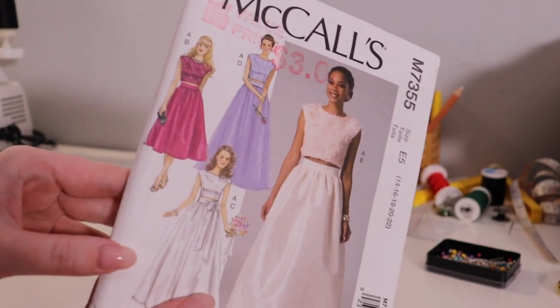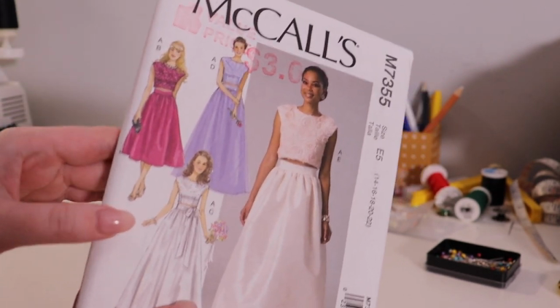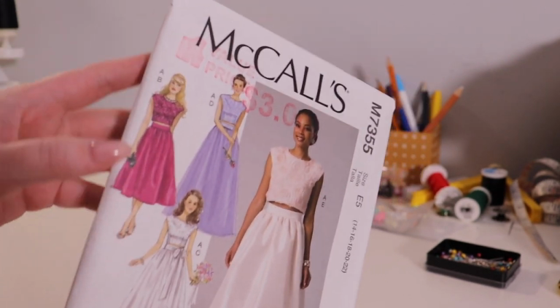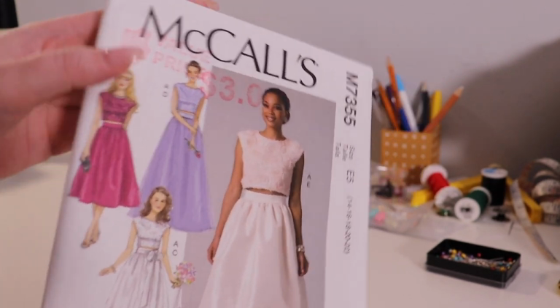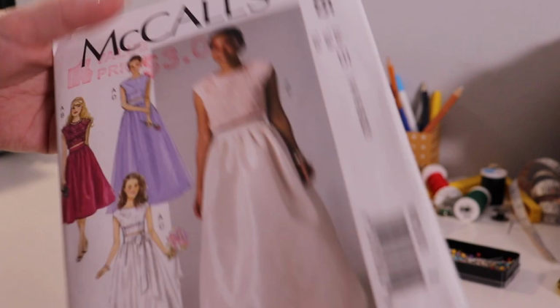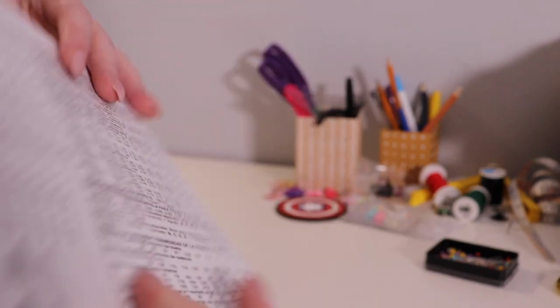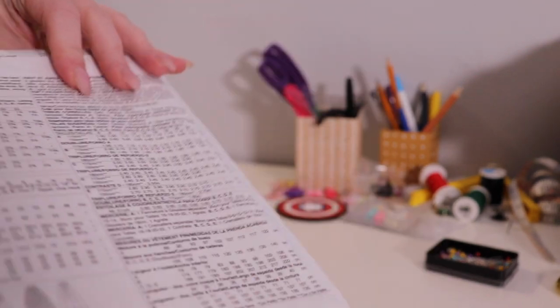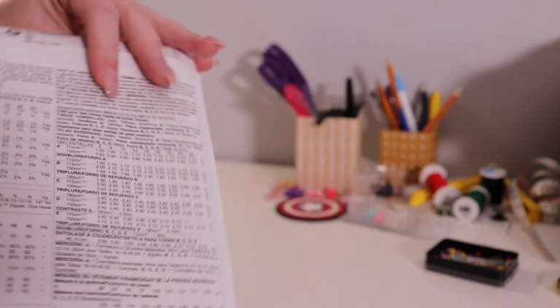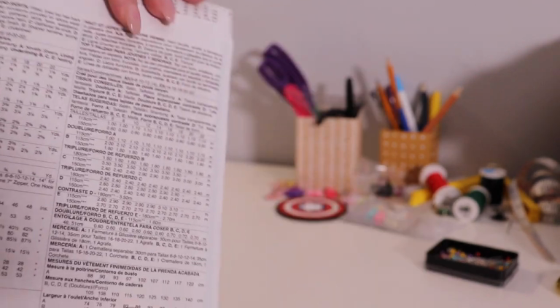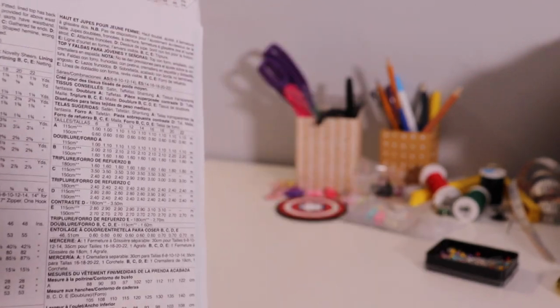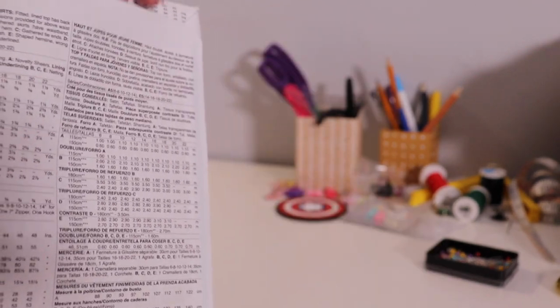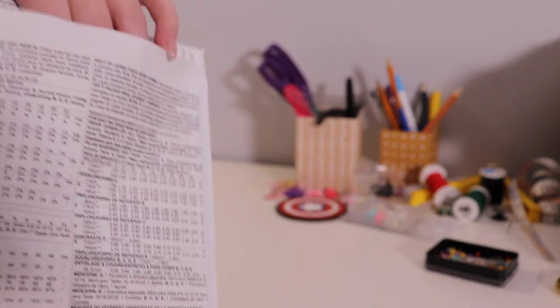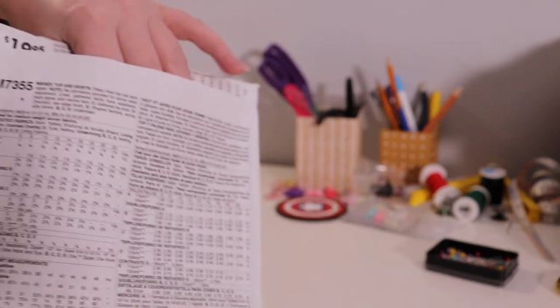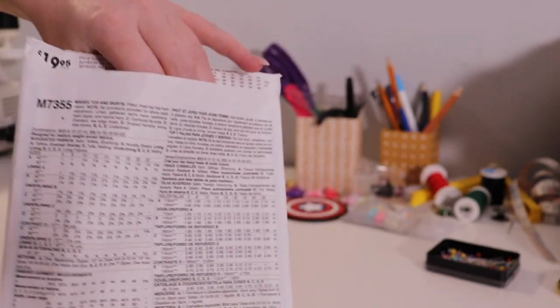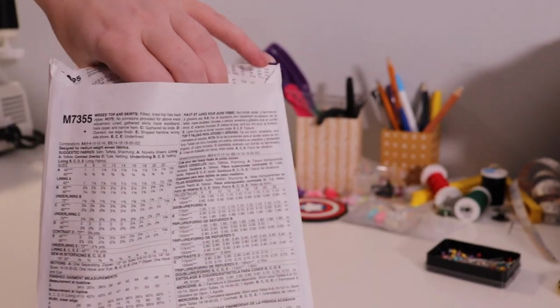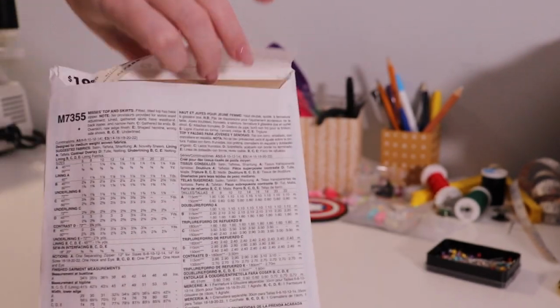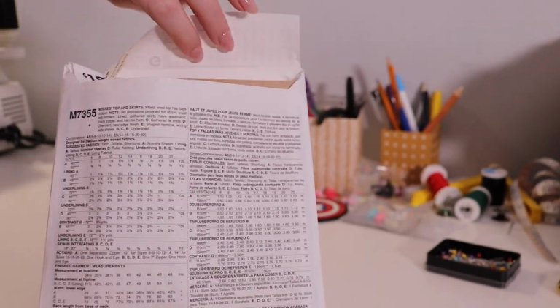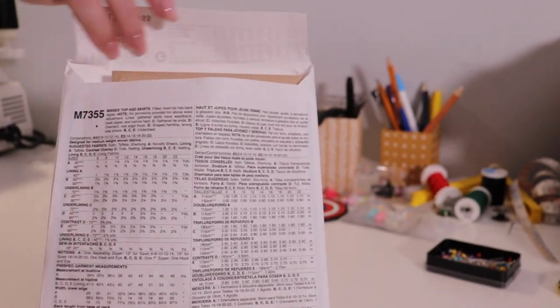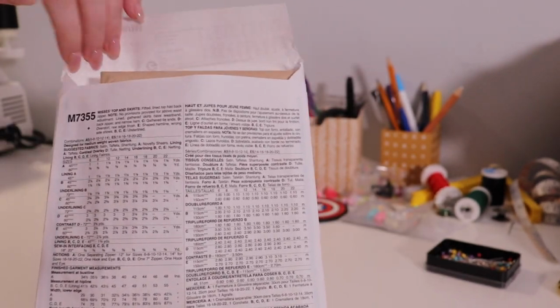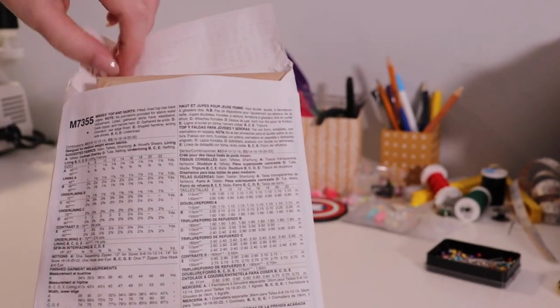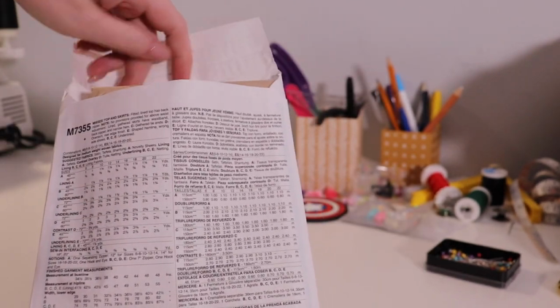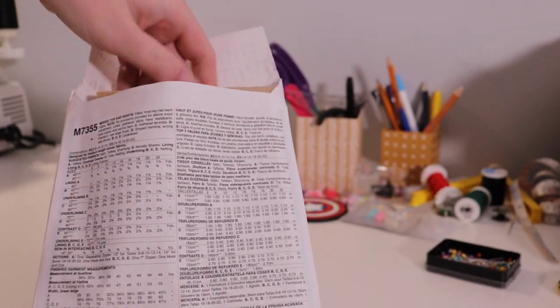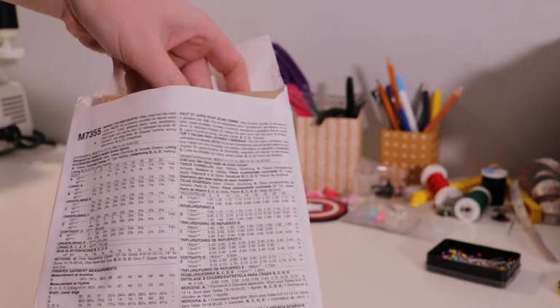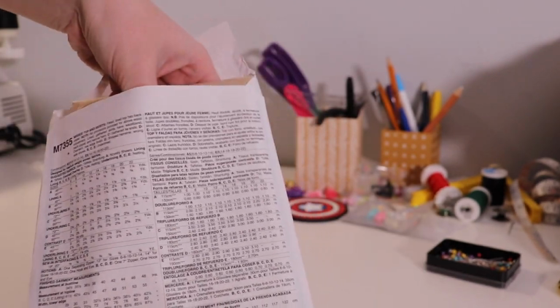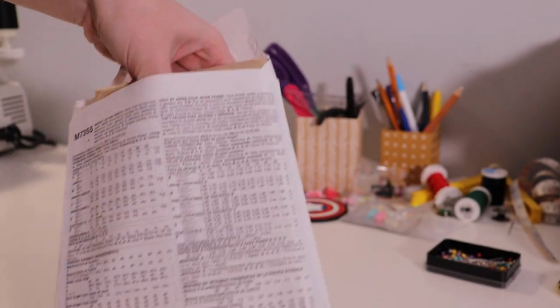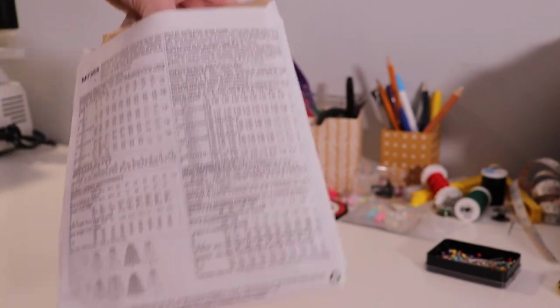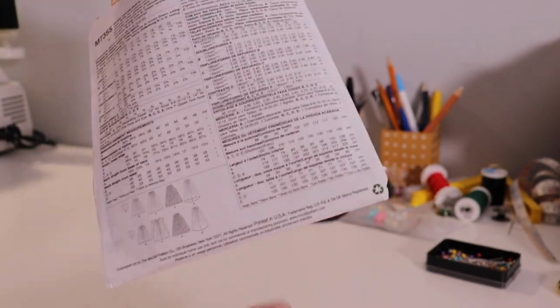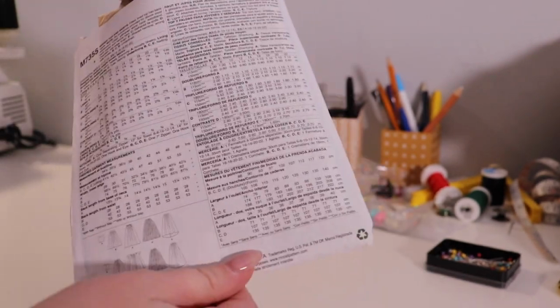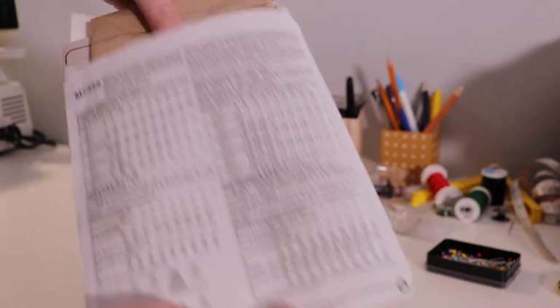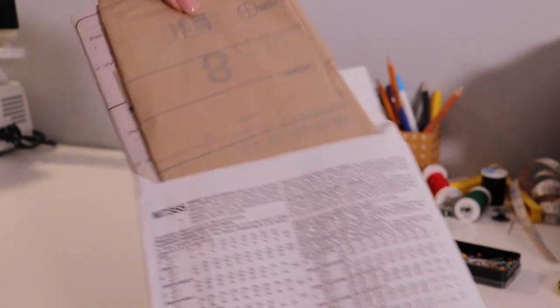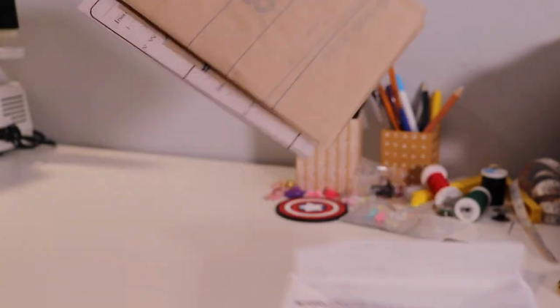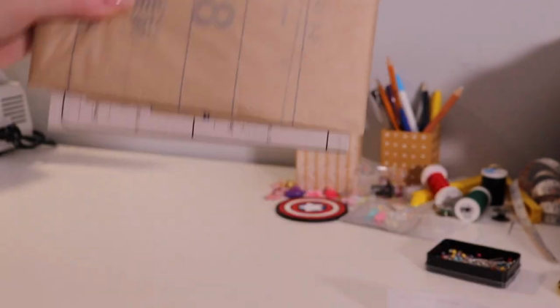We are starting brand new, which means I'm going to have to cut out every bit of the pattern myself right now.